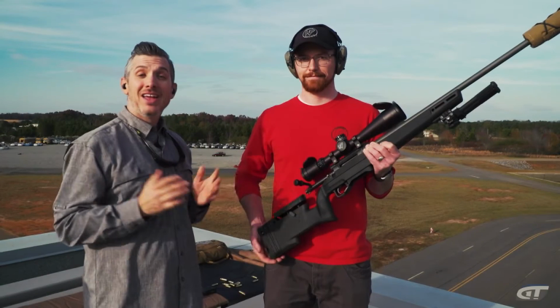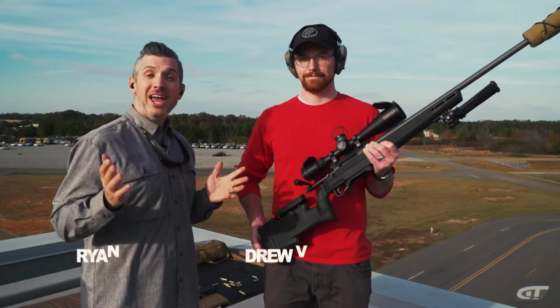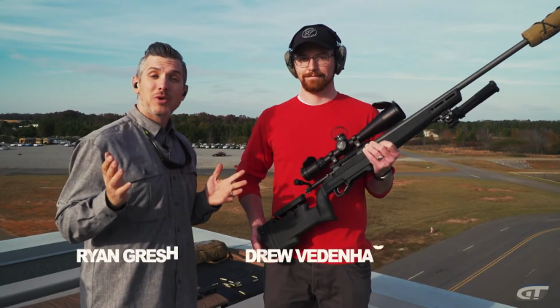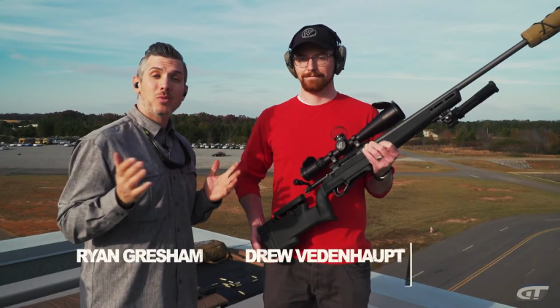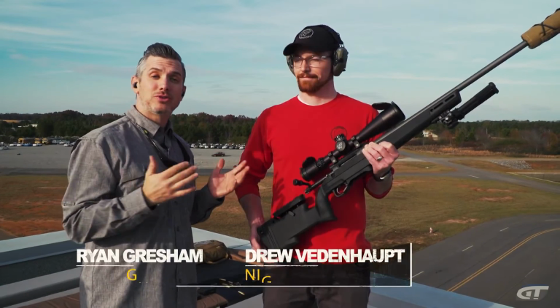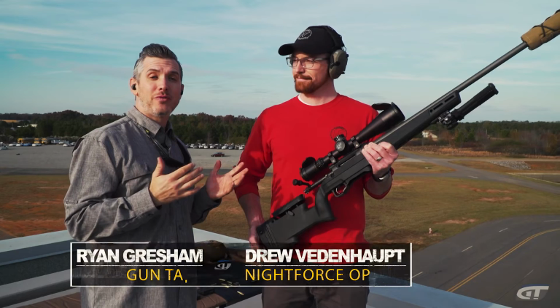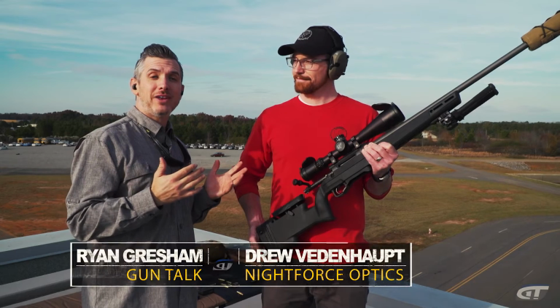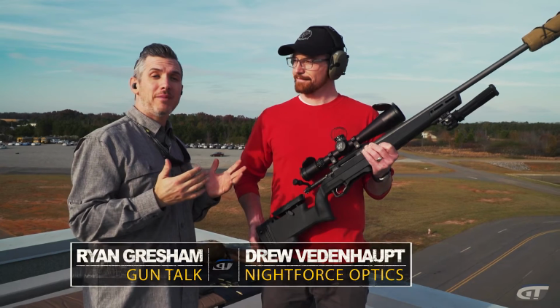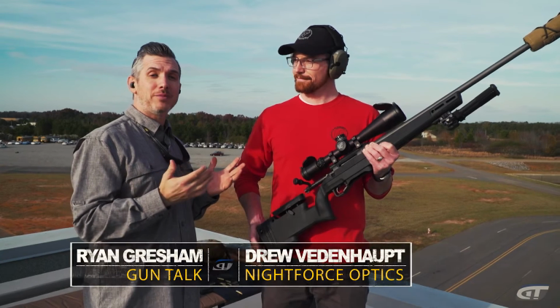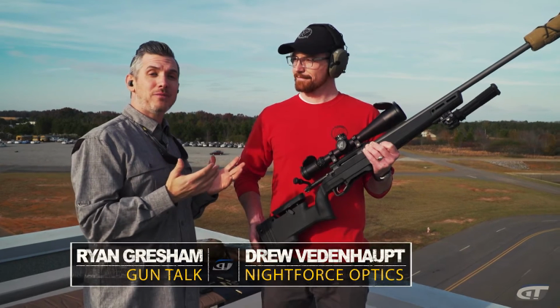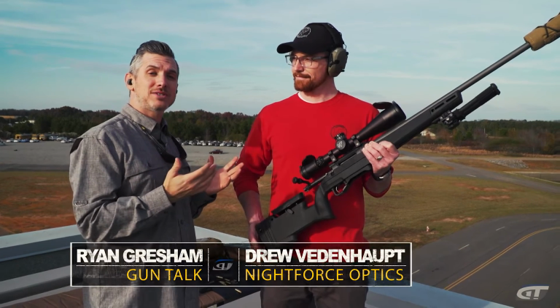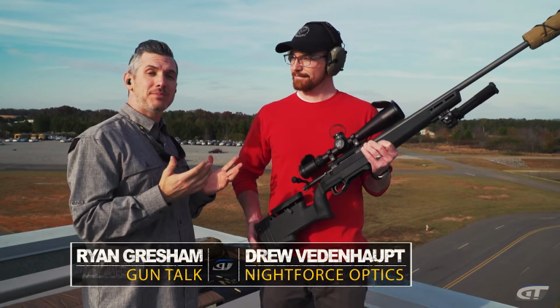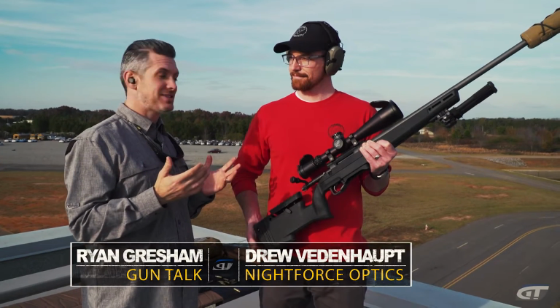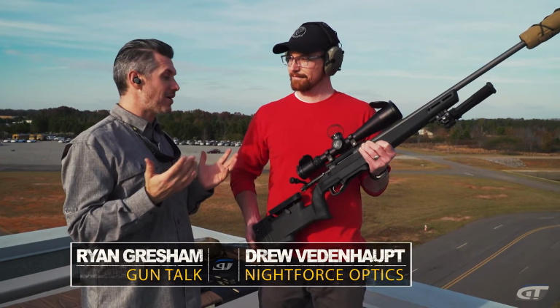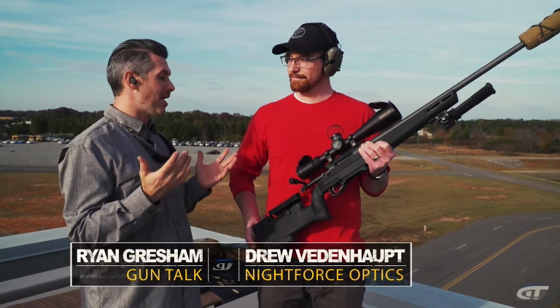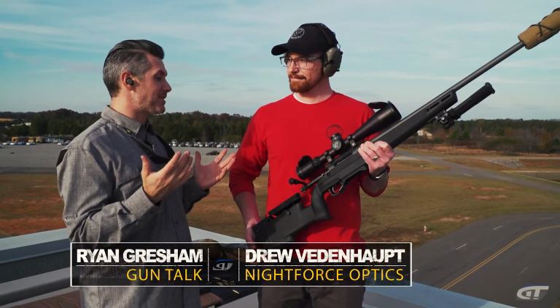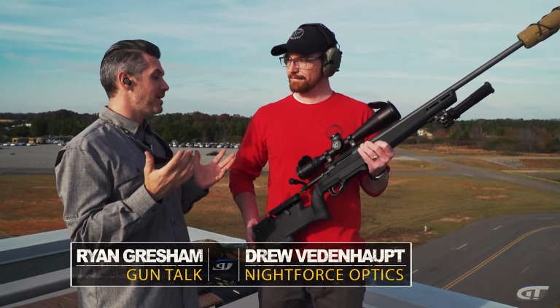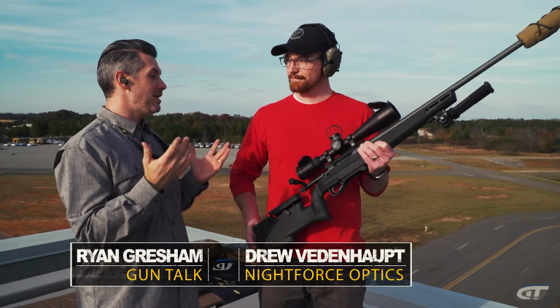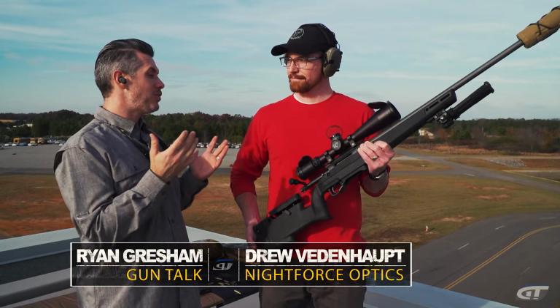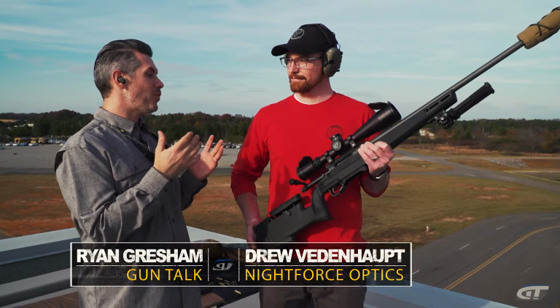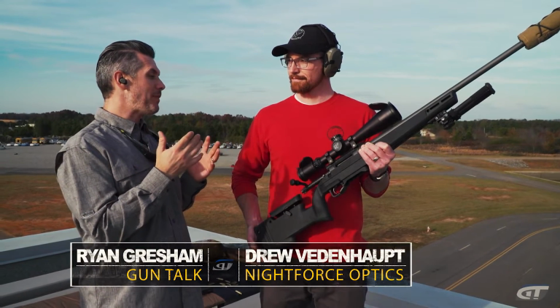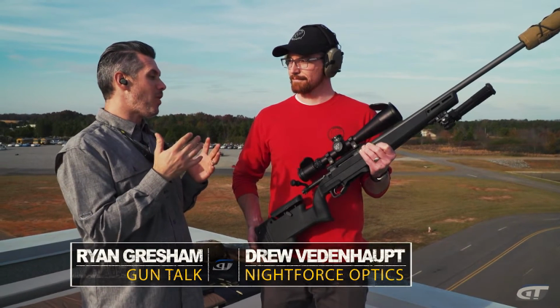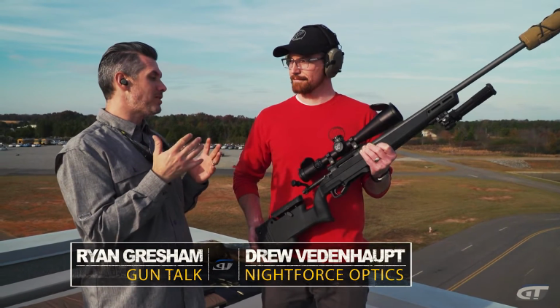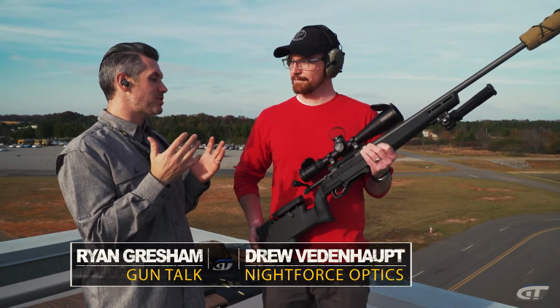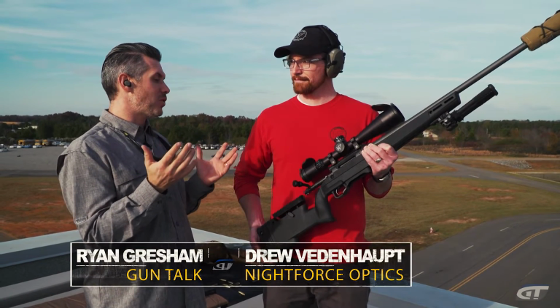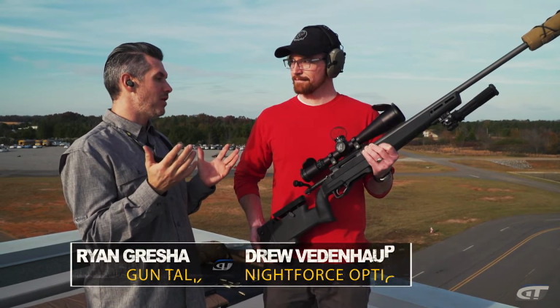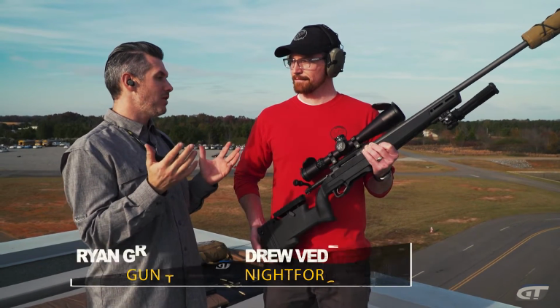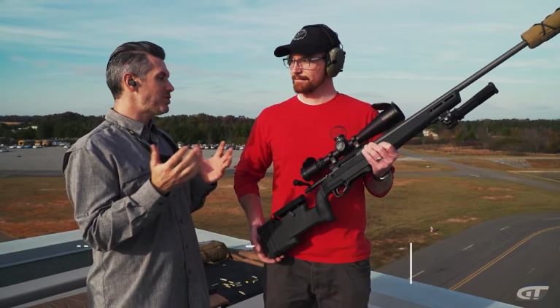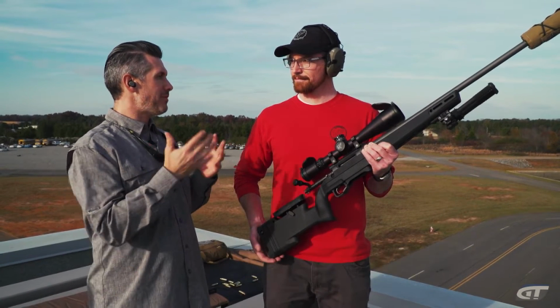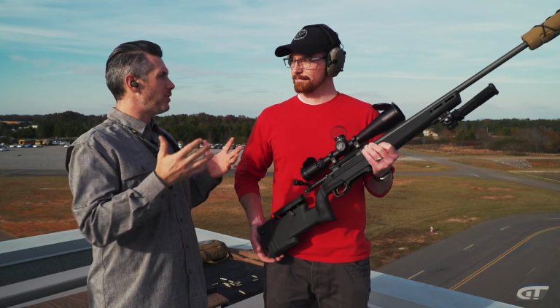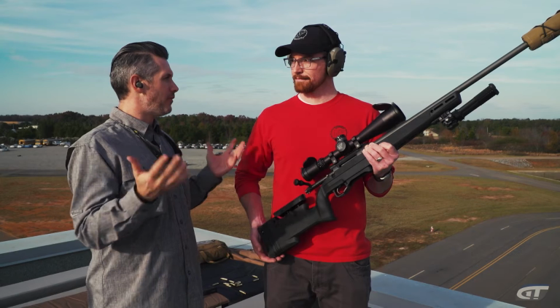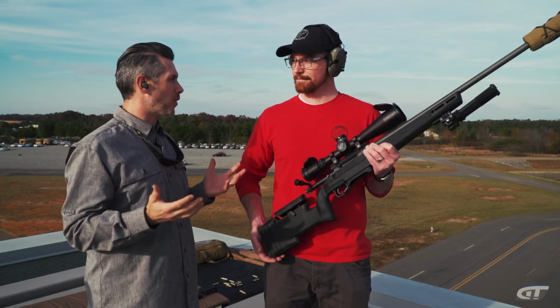Hey, we're here with Drew Viedenhaupt from Nightforce Optics talking optics. Drew, when people walk into a store, what should they be looking for?